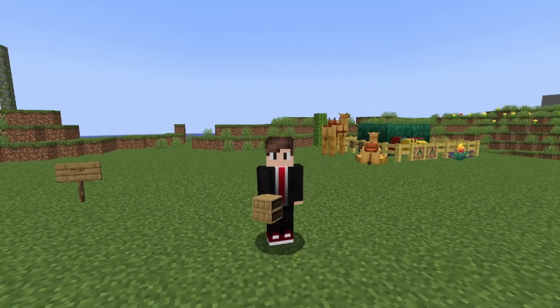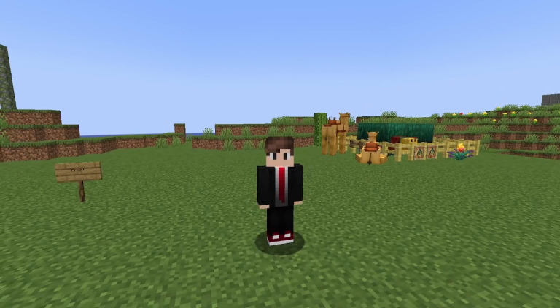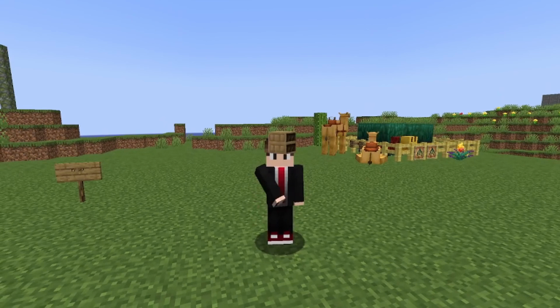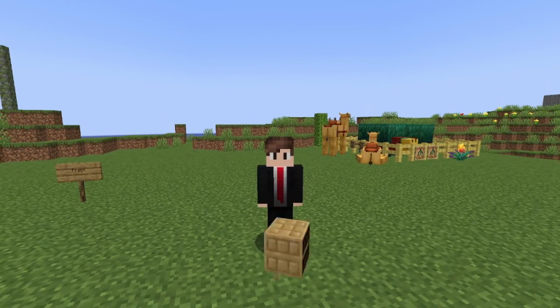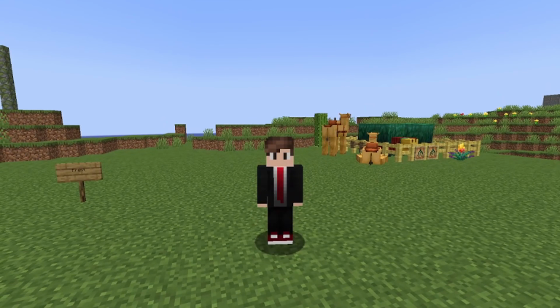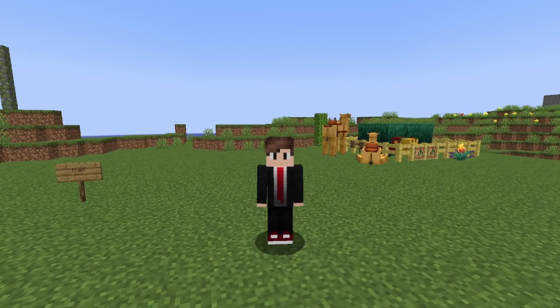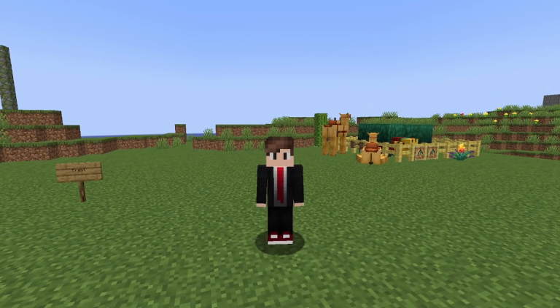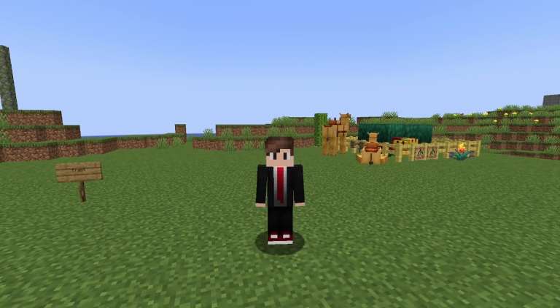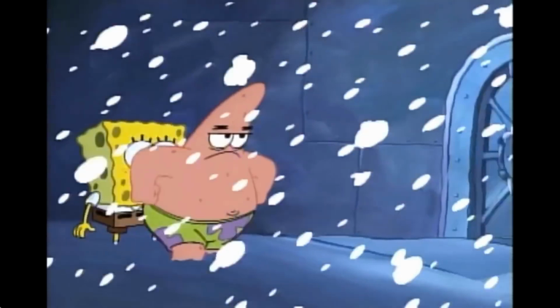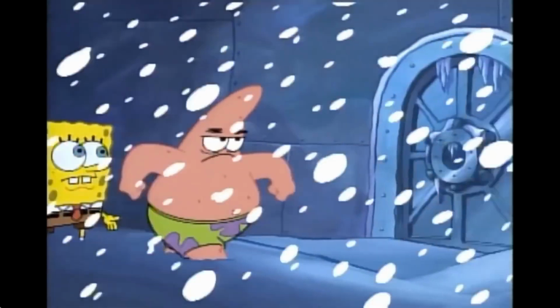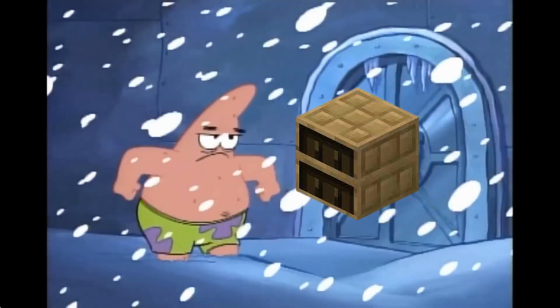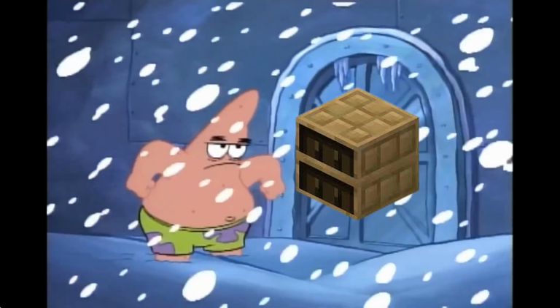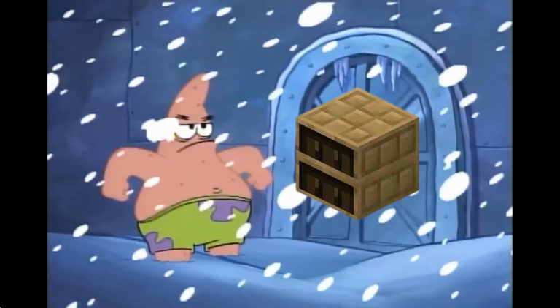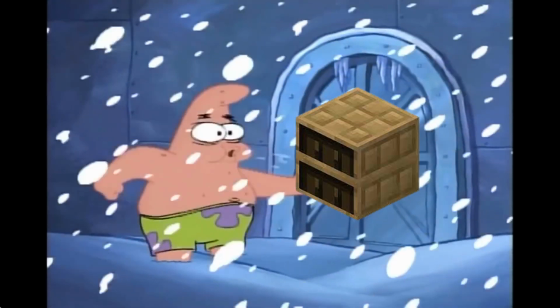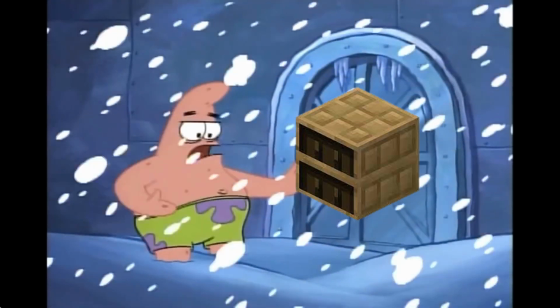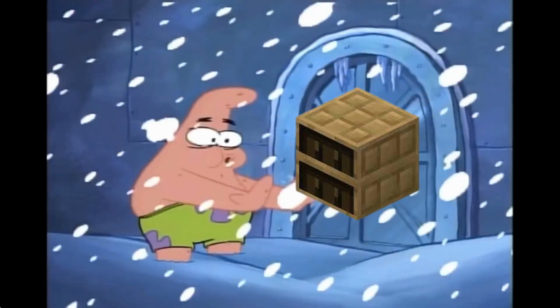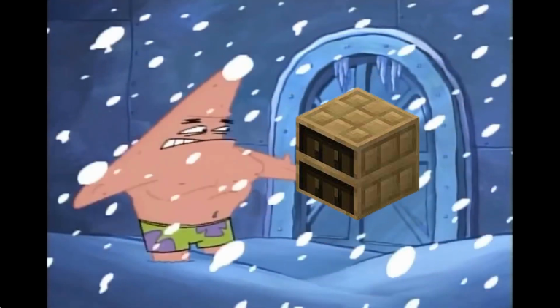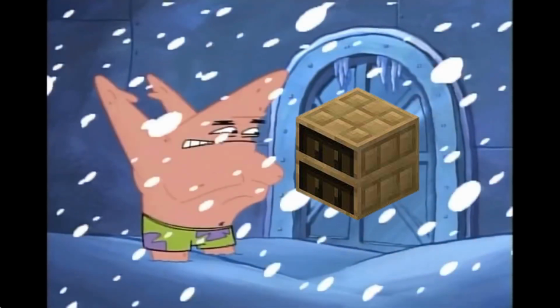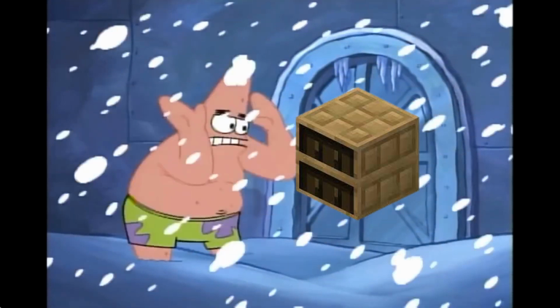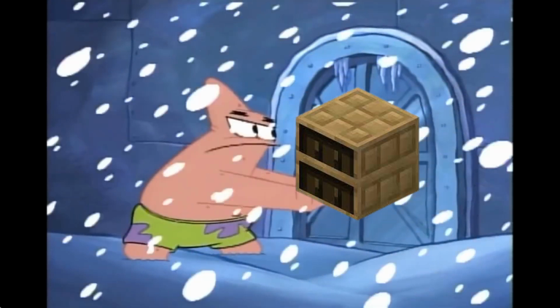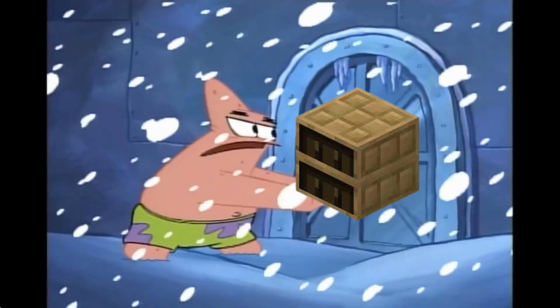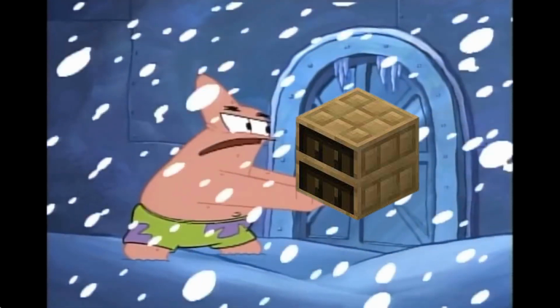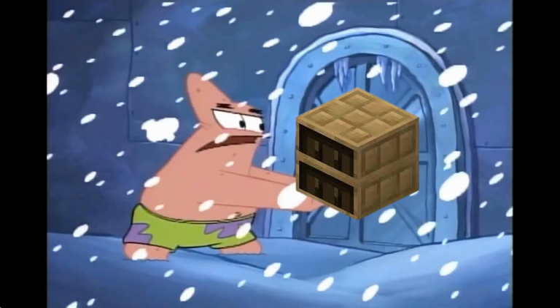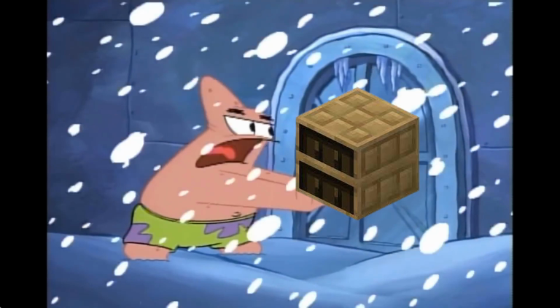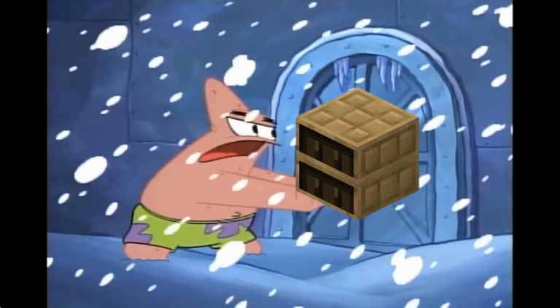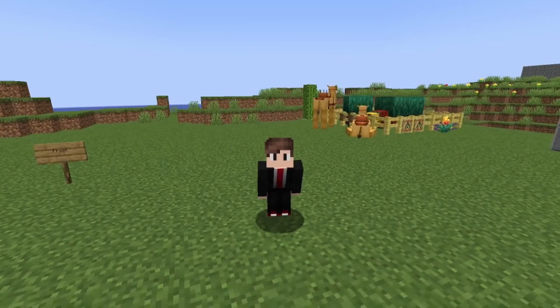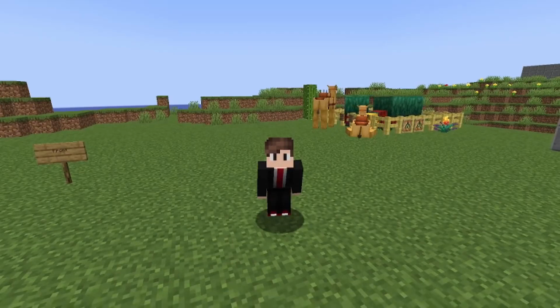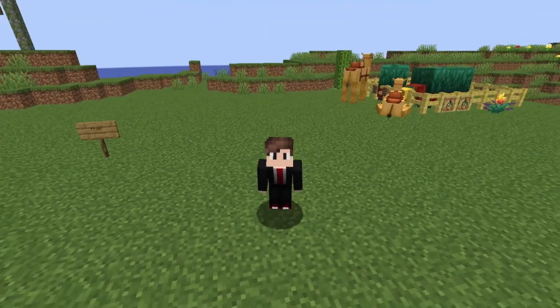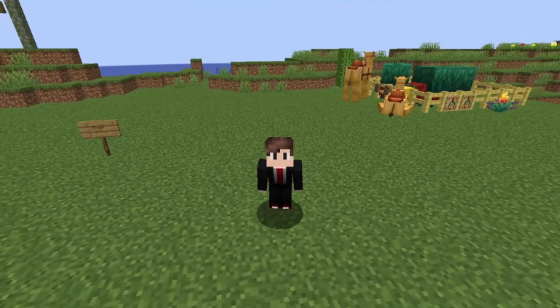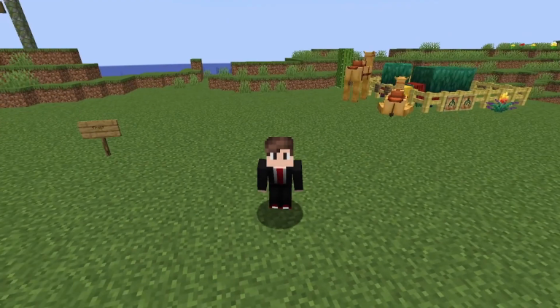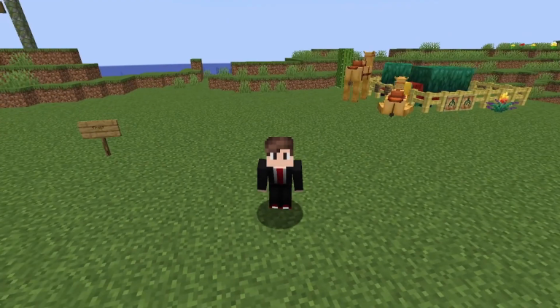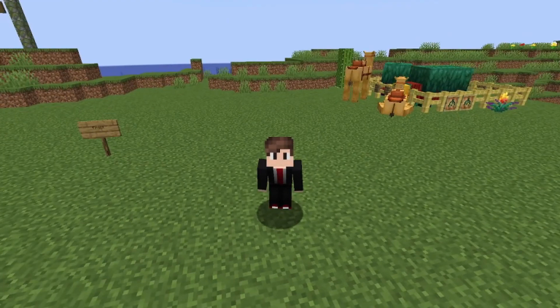Let's use this to make a door. Open sesame! Nah, come on, you can do better than that.